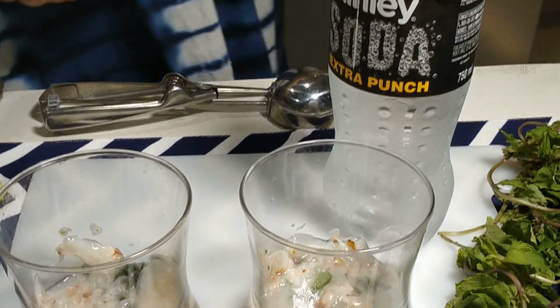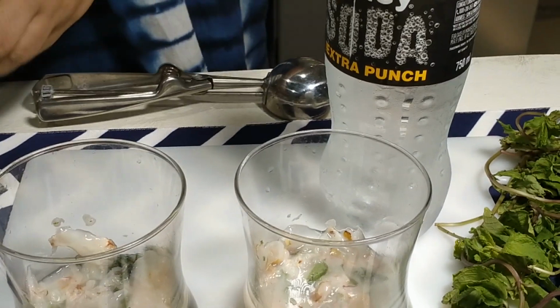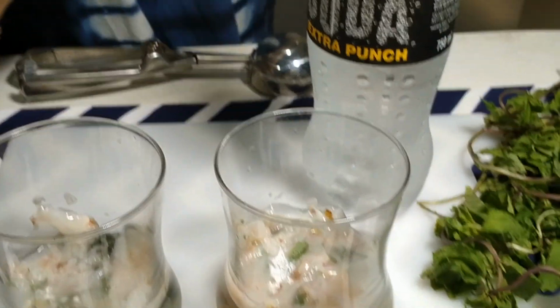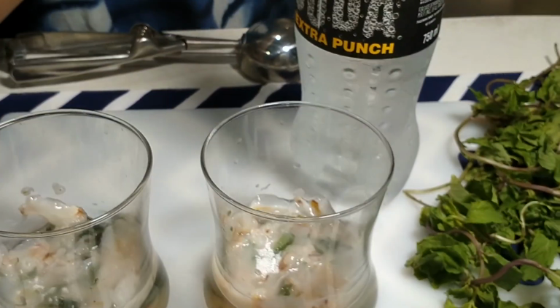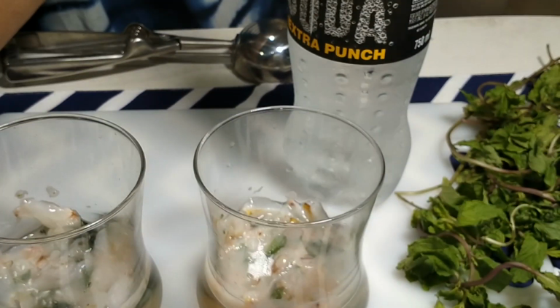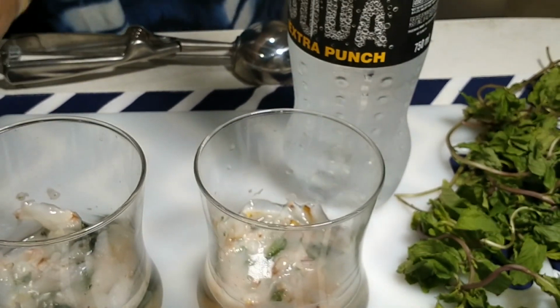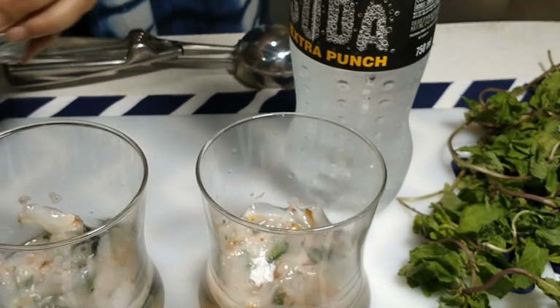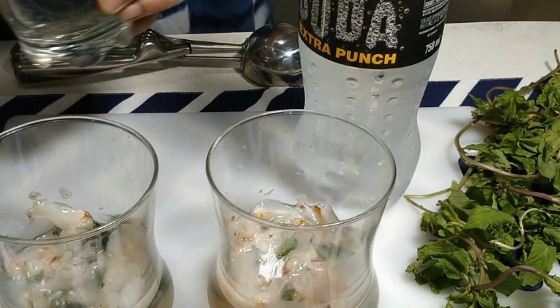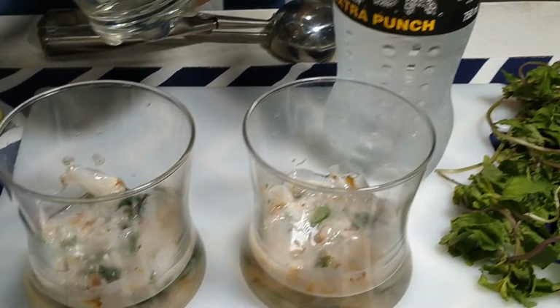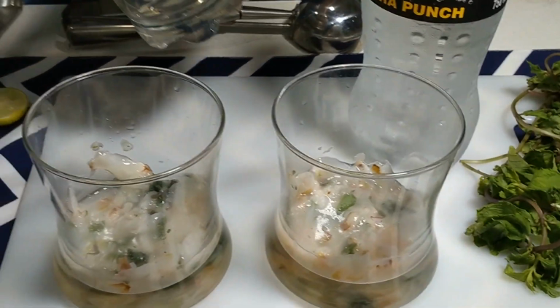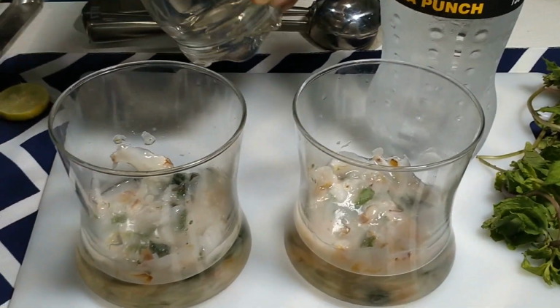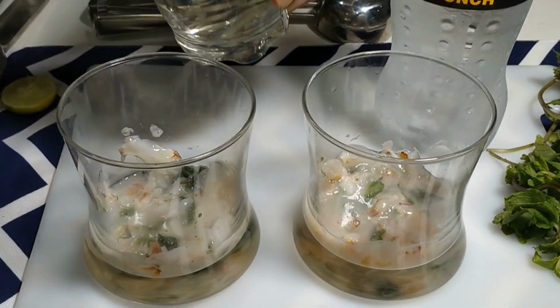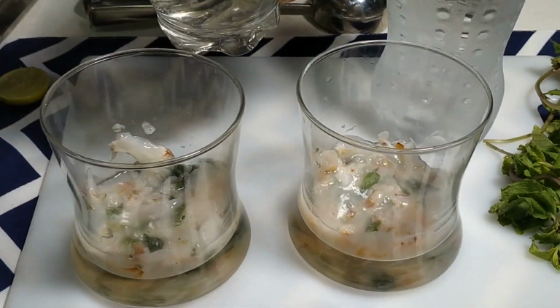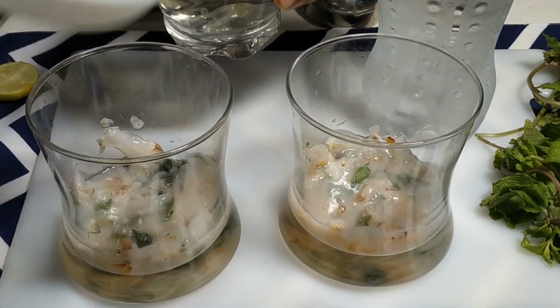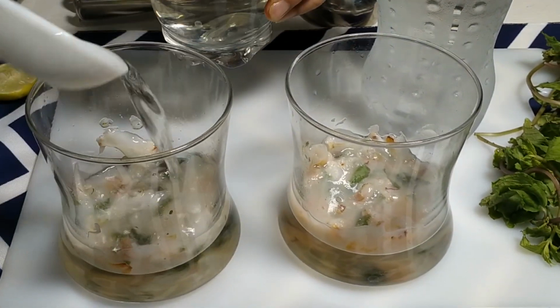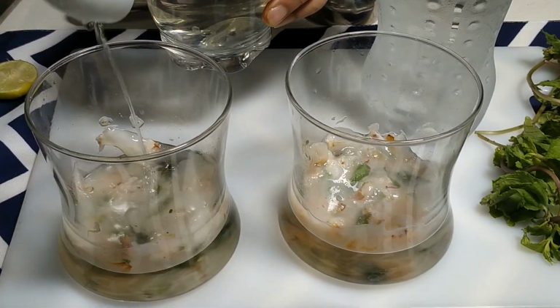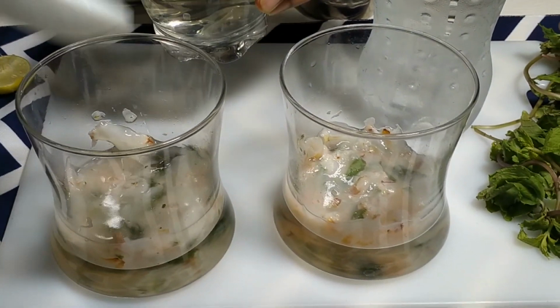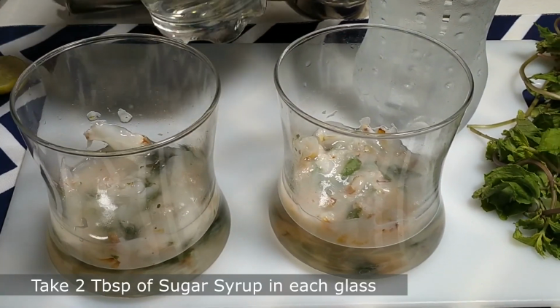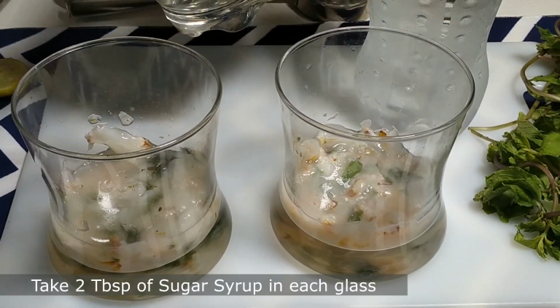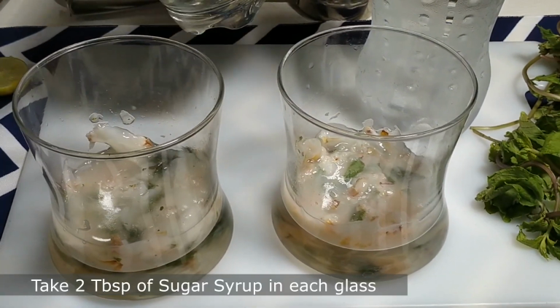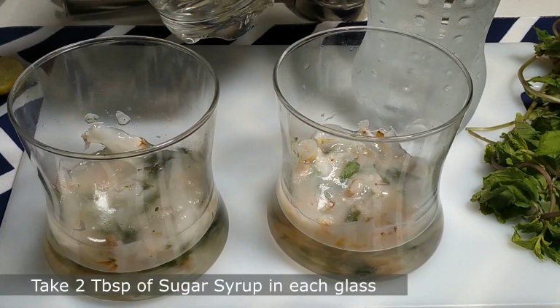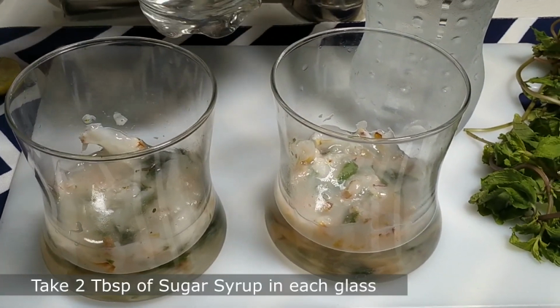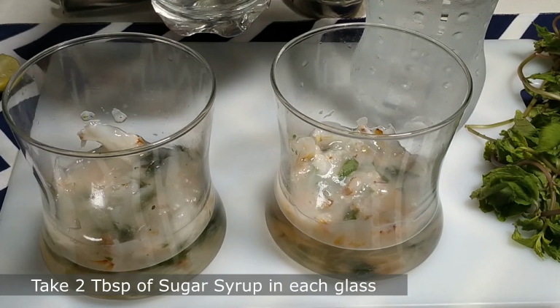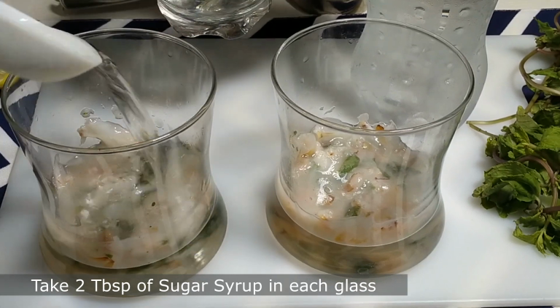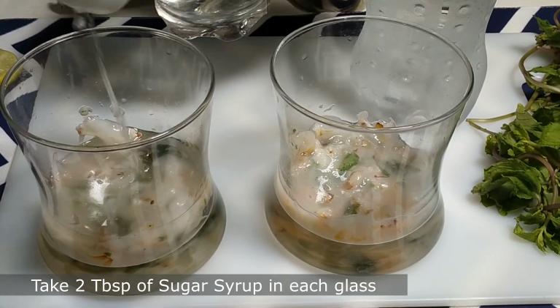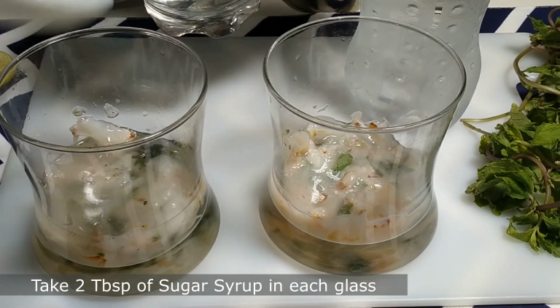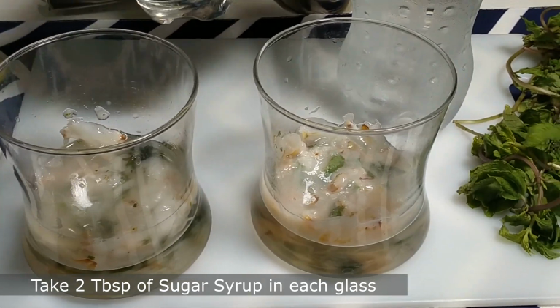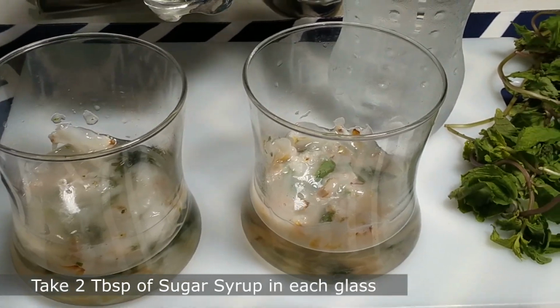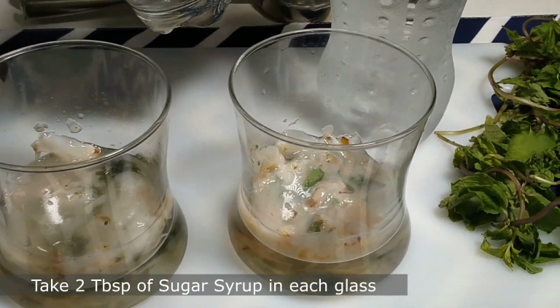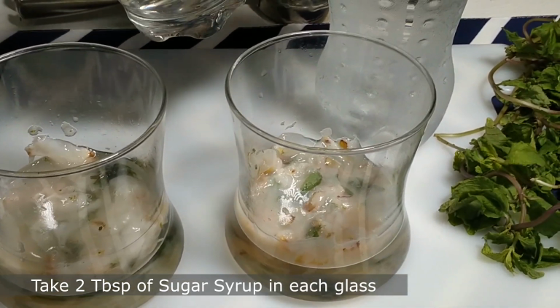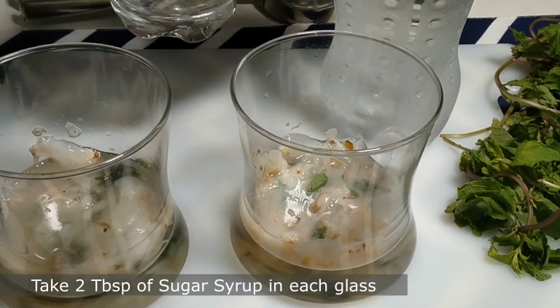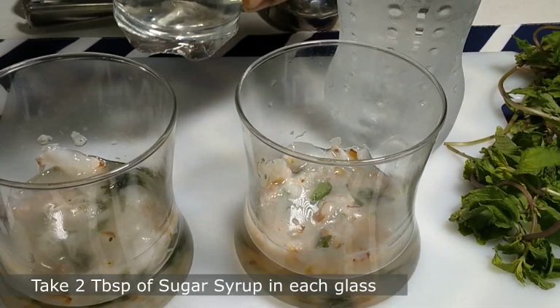Before adding the soda, add two tablespoons of sugar syrup in each glass.